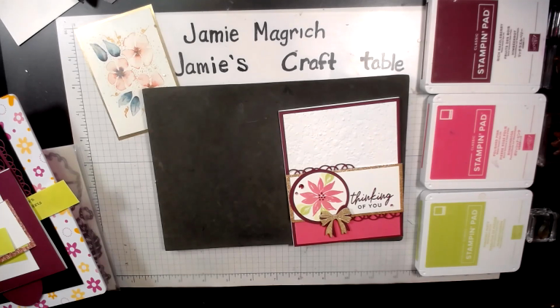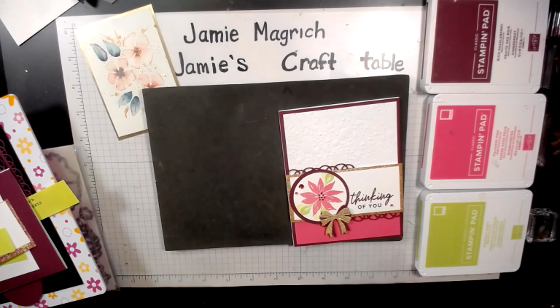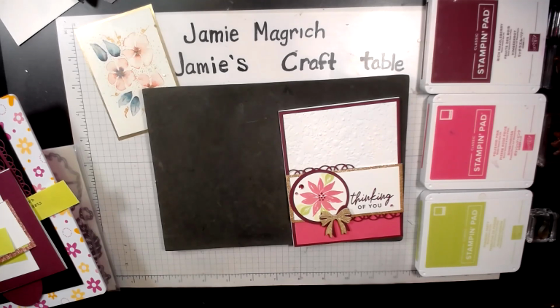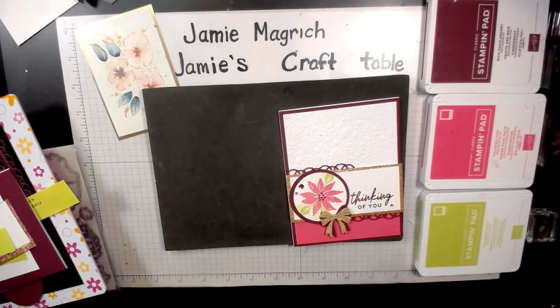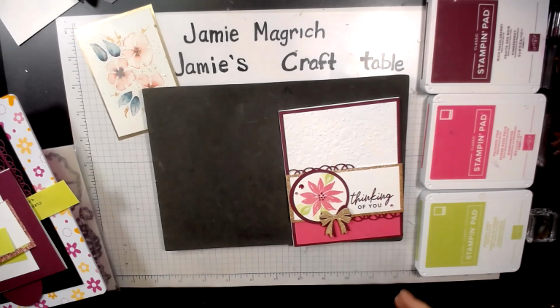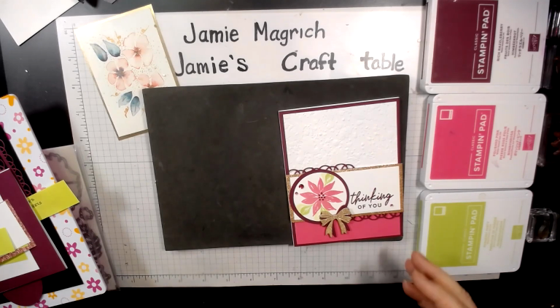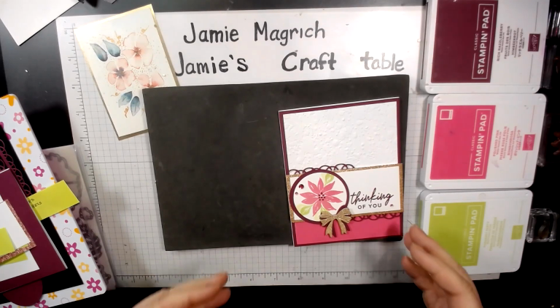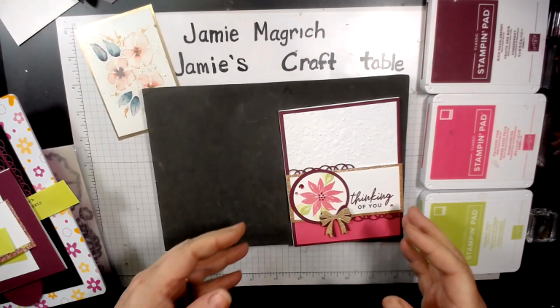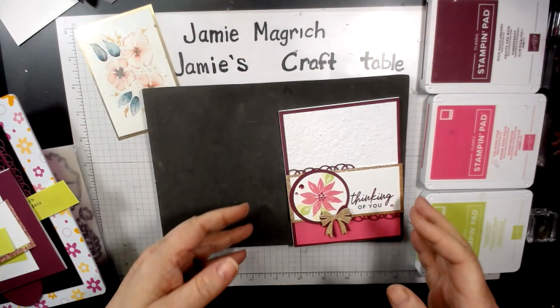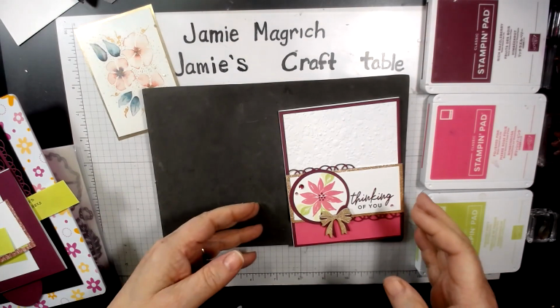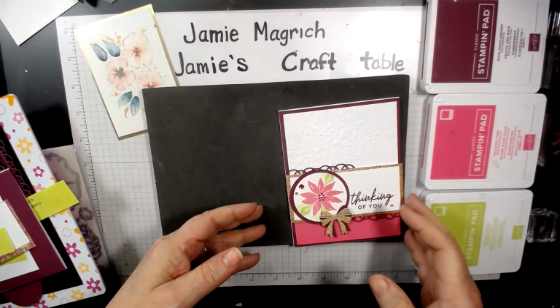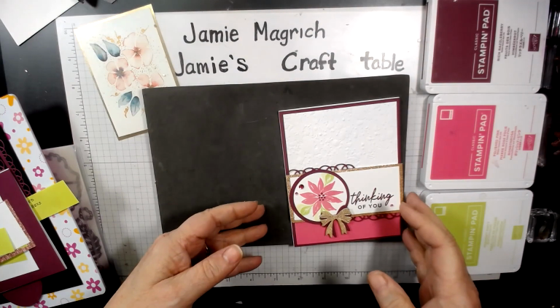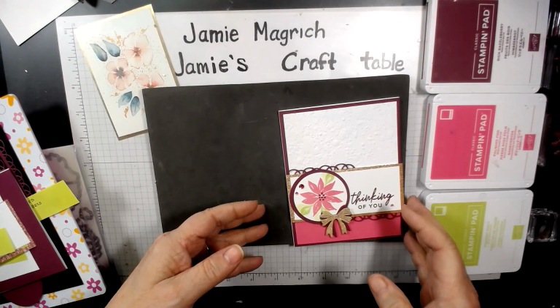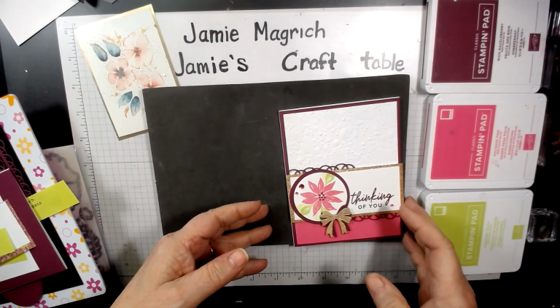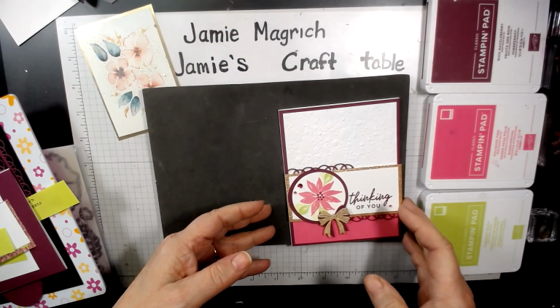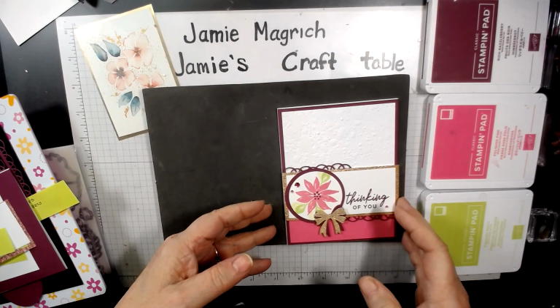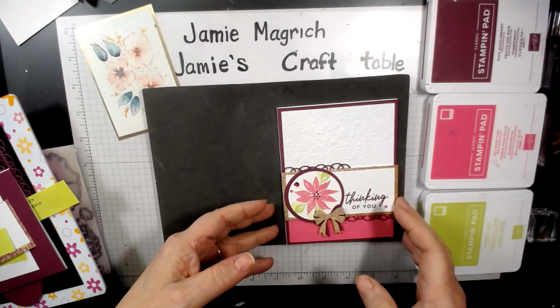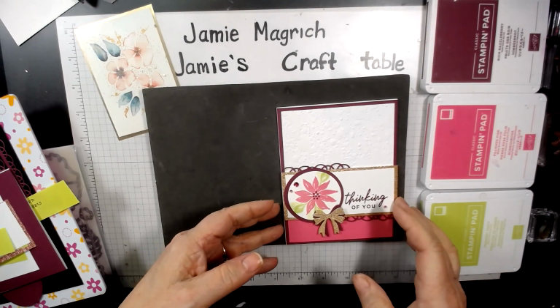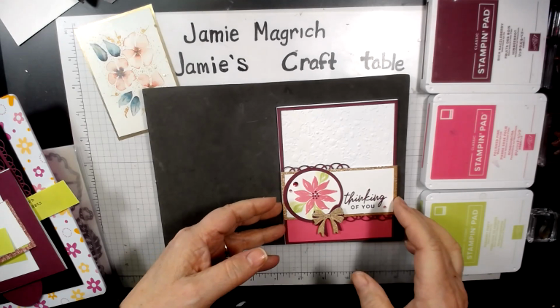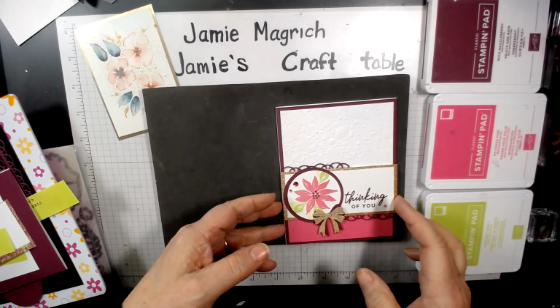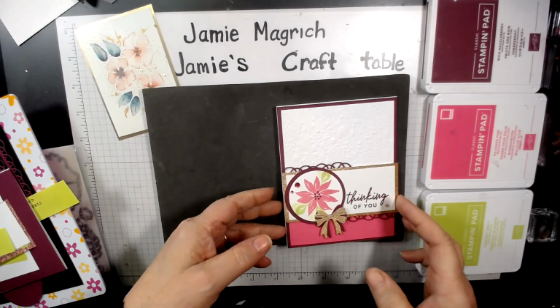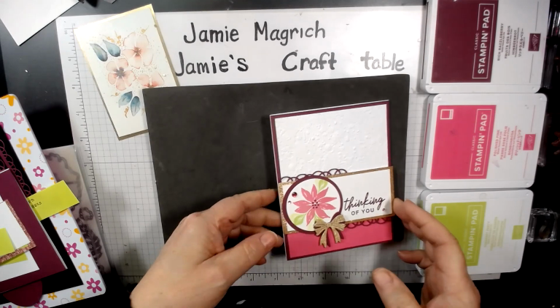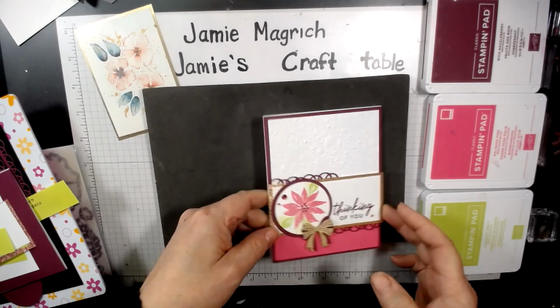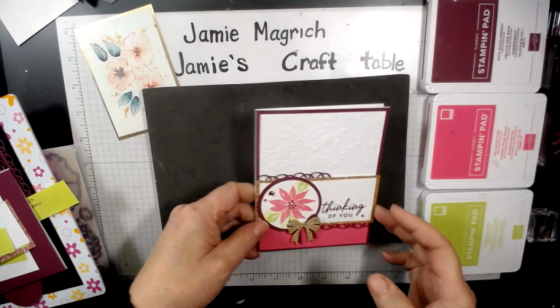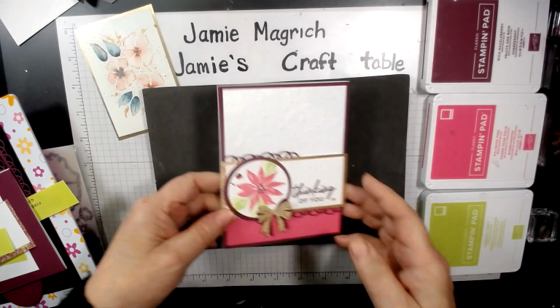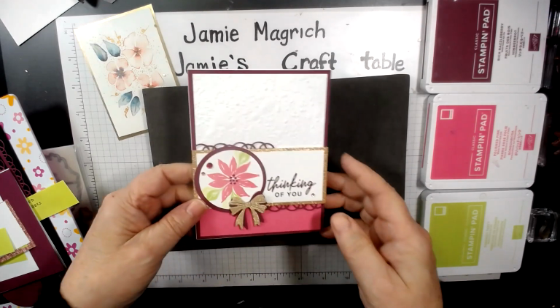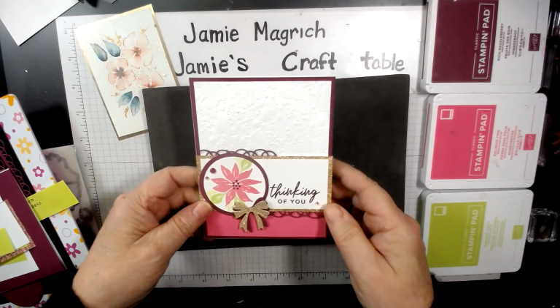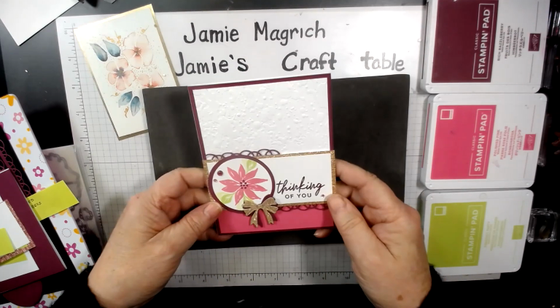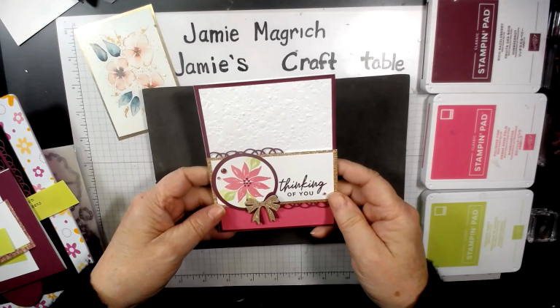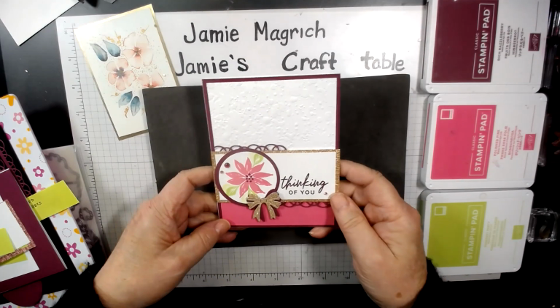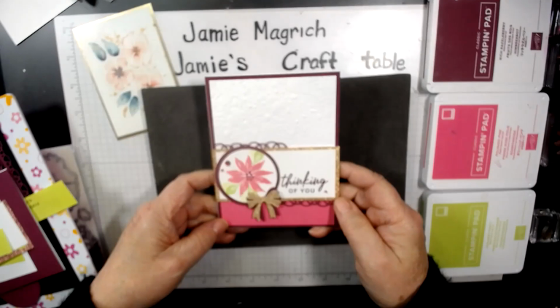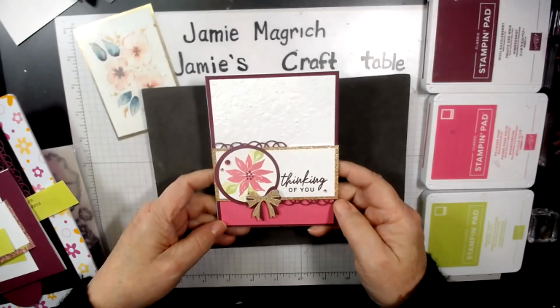Hello, this is Jamie Magritte. Welcome to Jamie's Craft Table. Today I'm going to show you how I made this card.